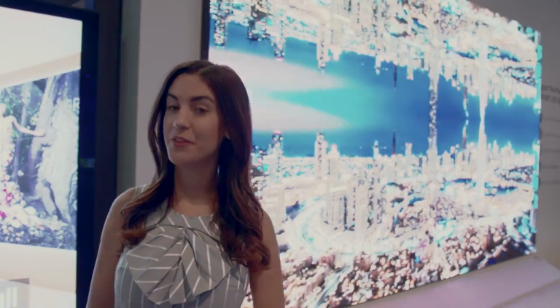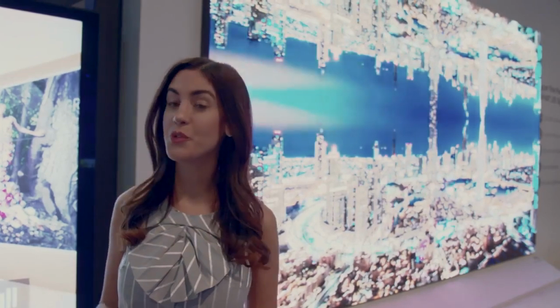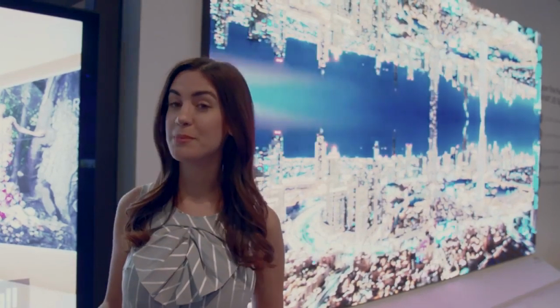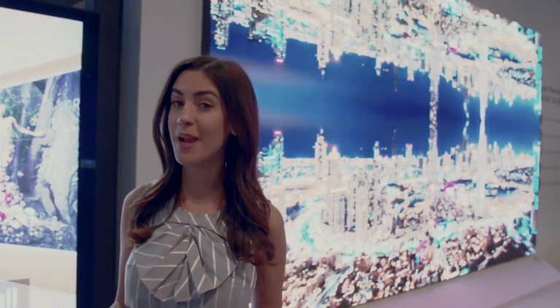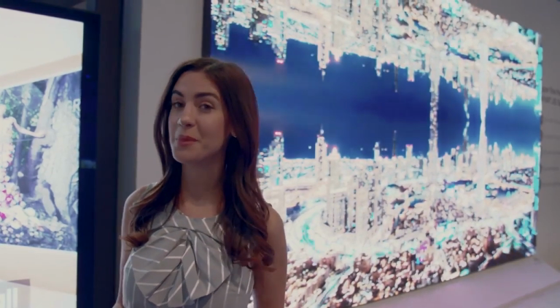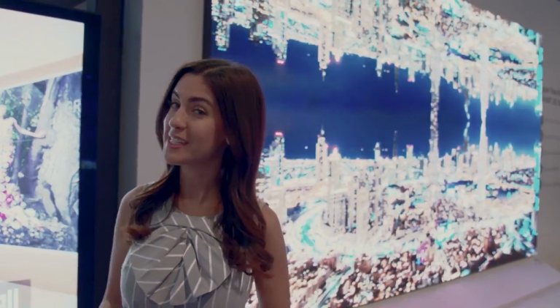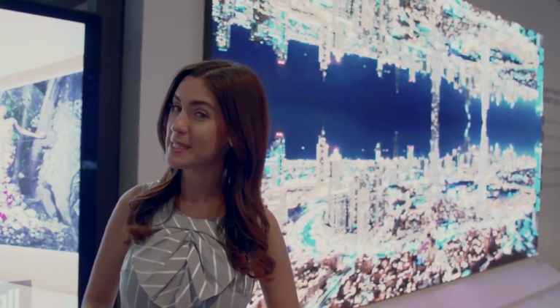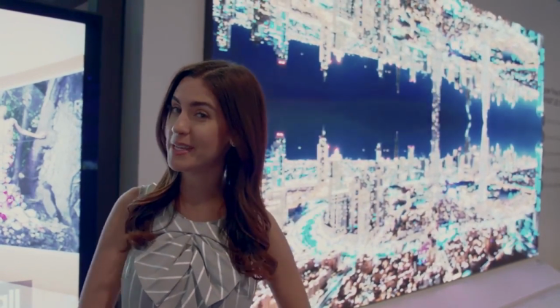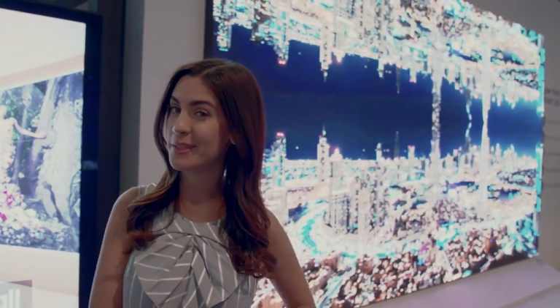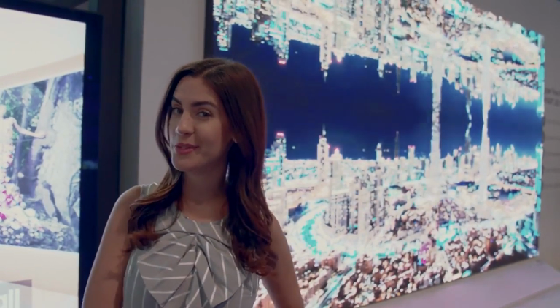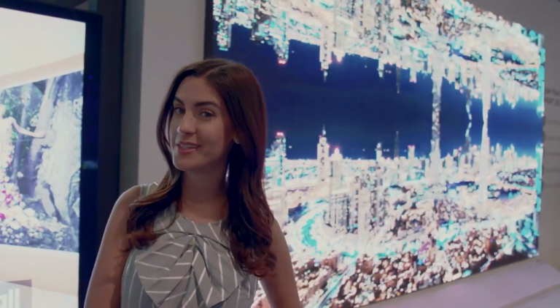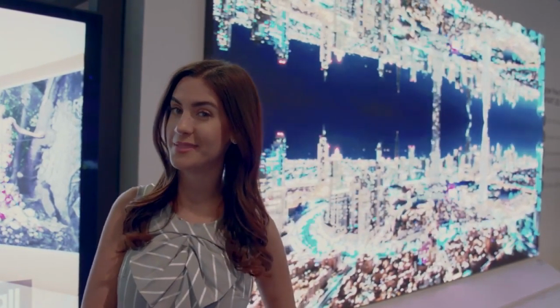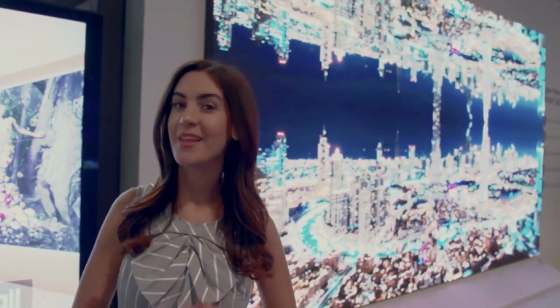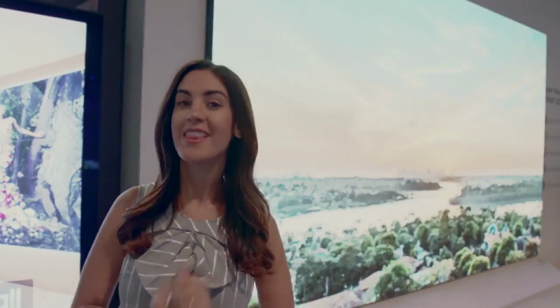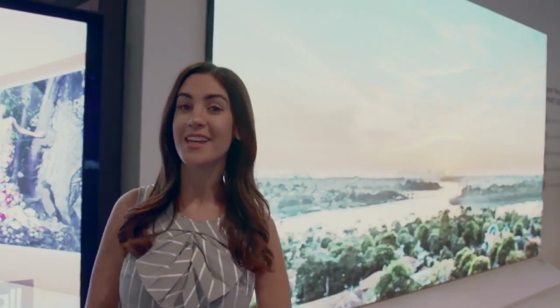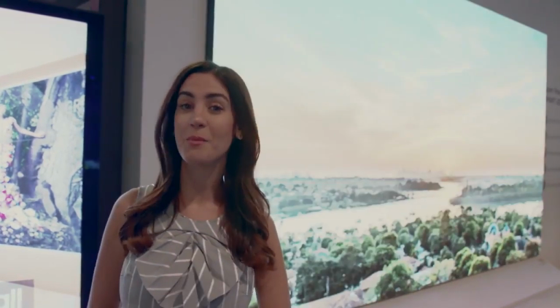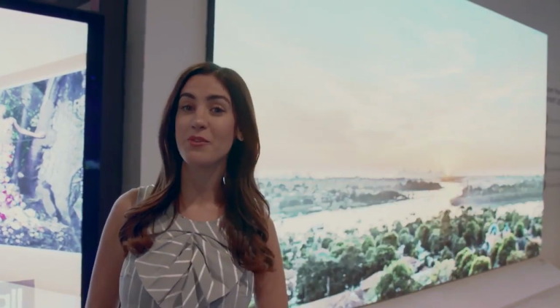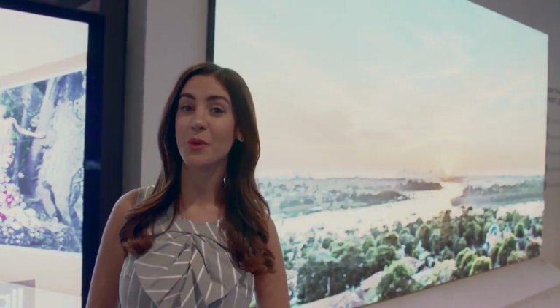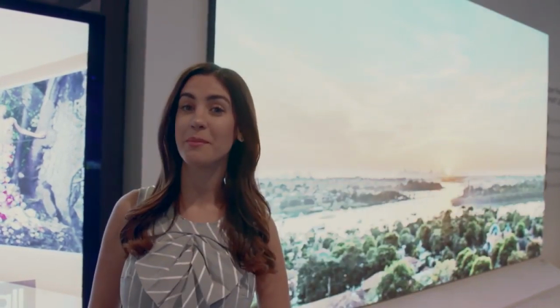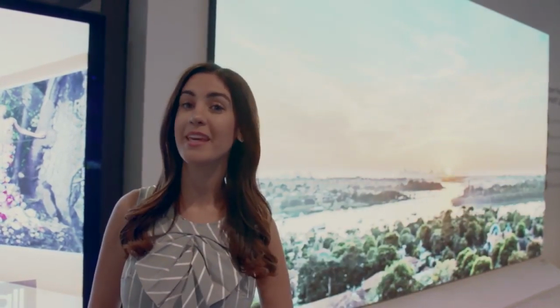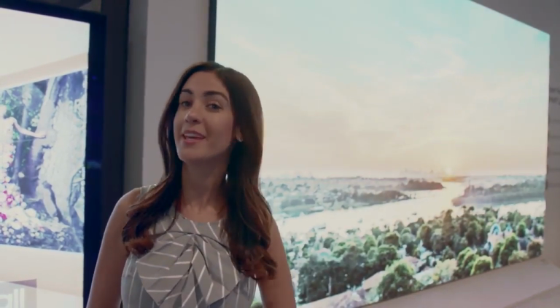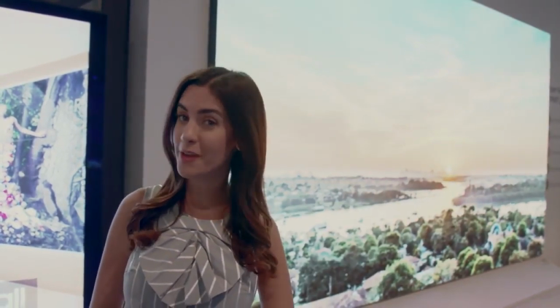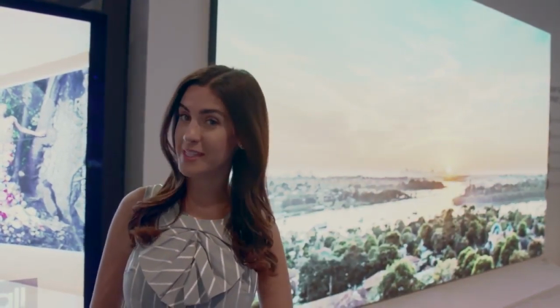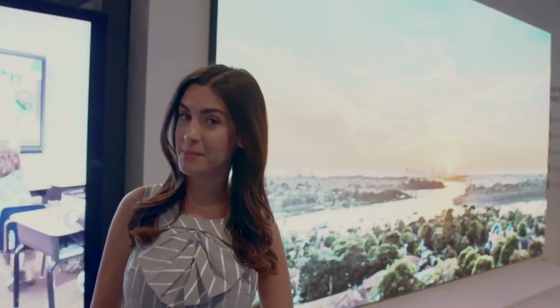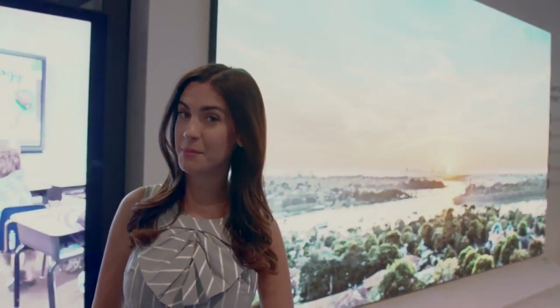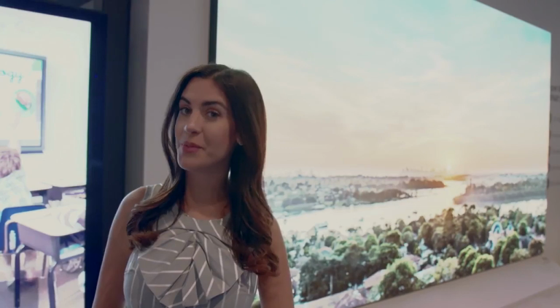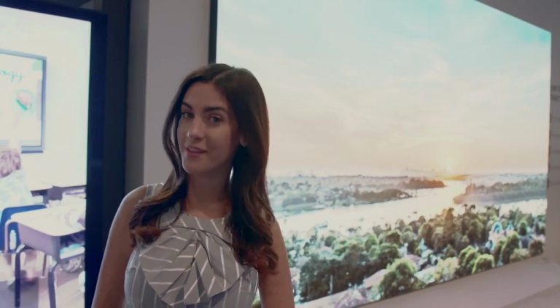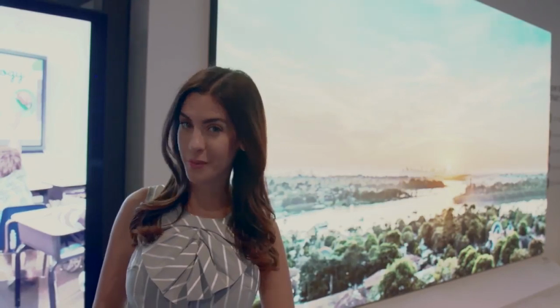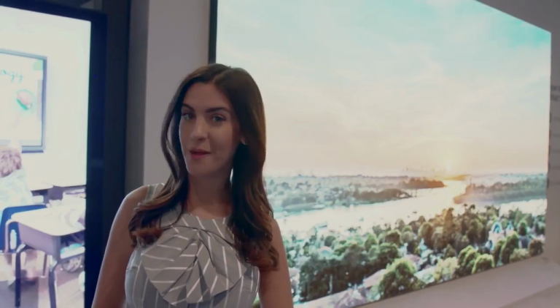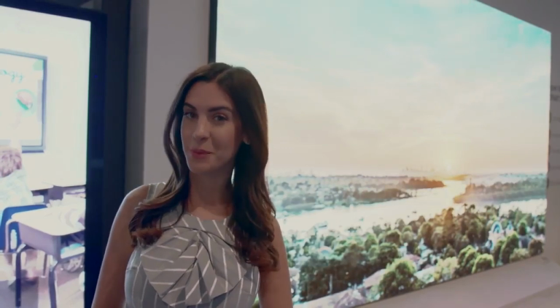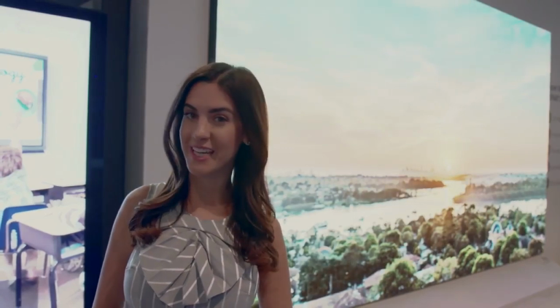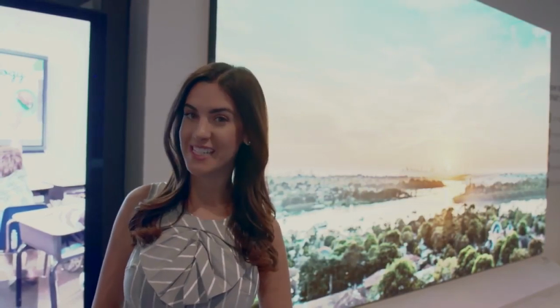The future is bright with these display solutions. Thanks so much for joining me here at the Samsung booth at Infocomm 2018.